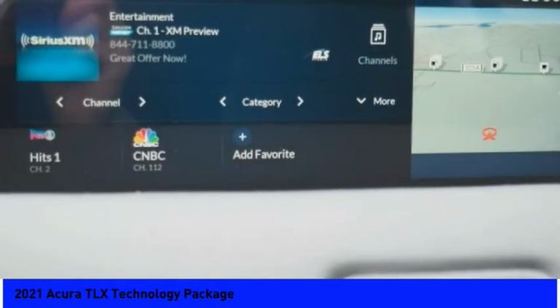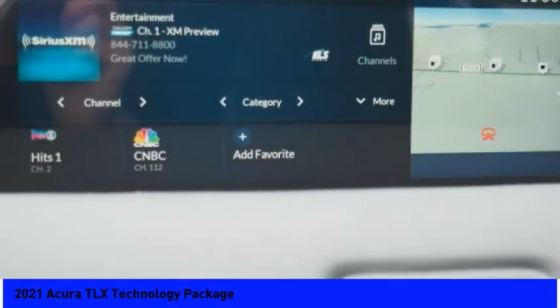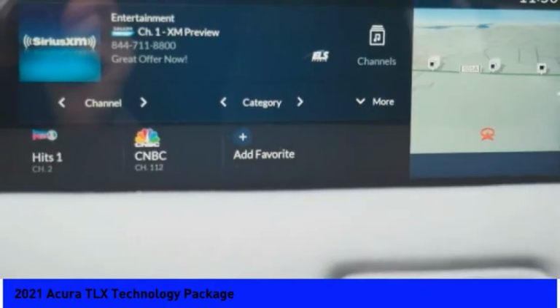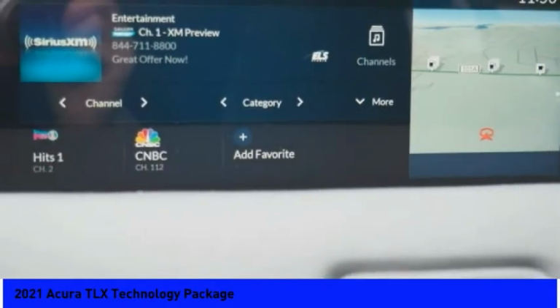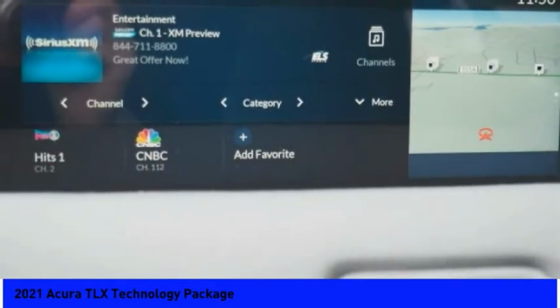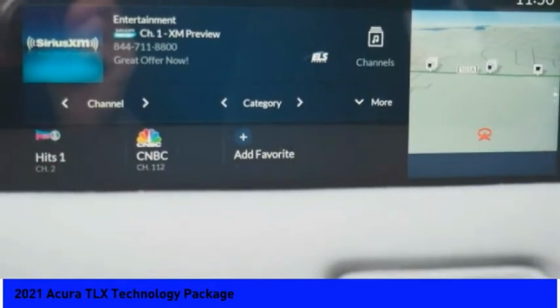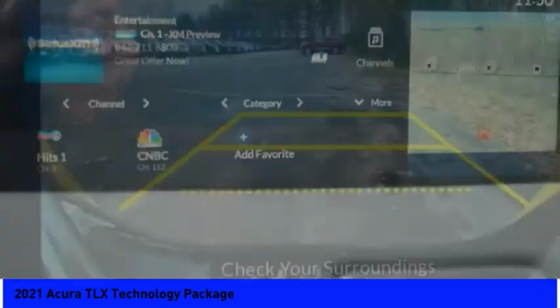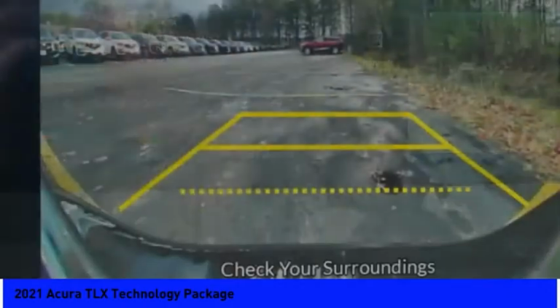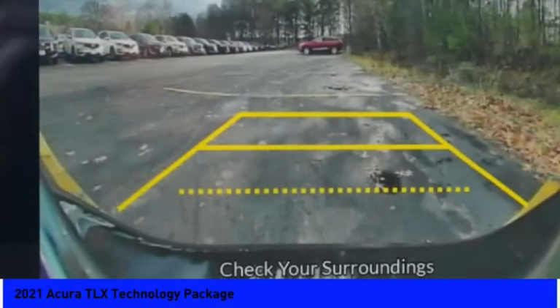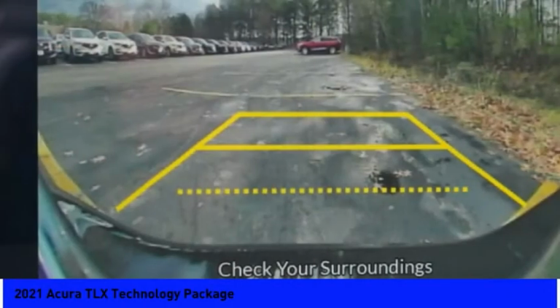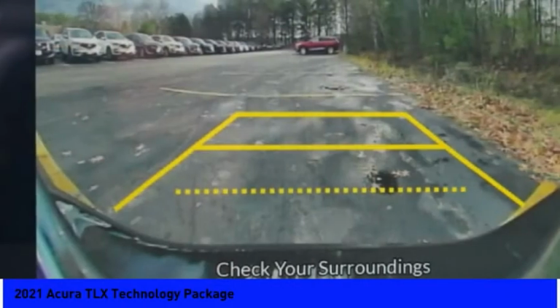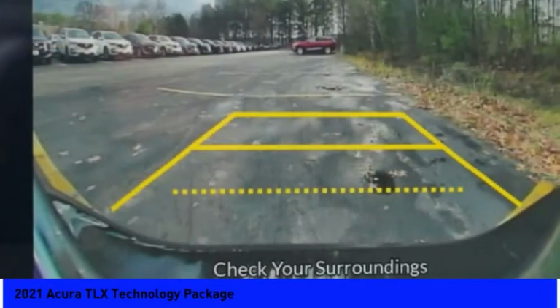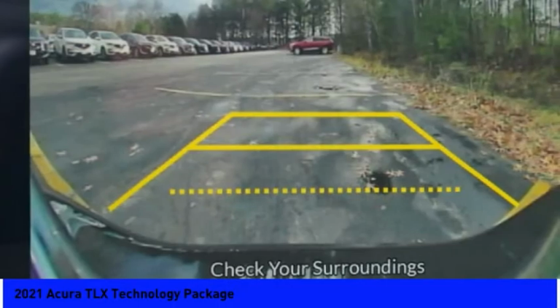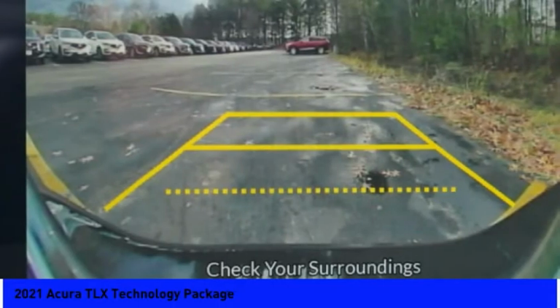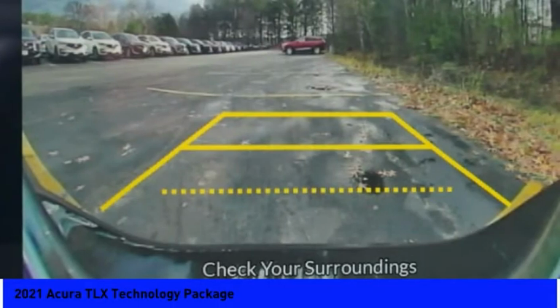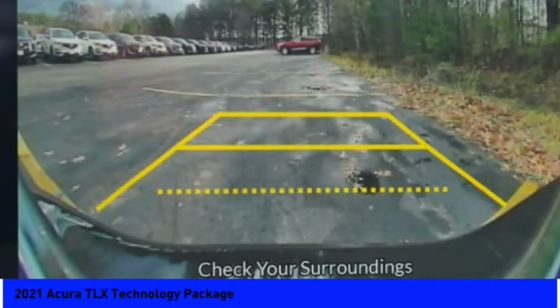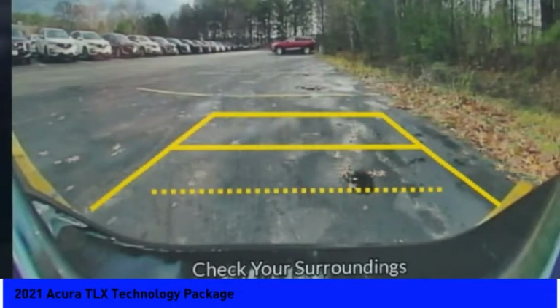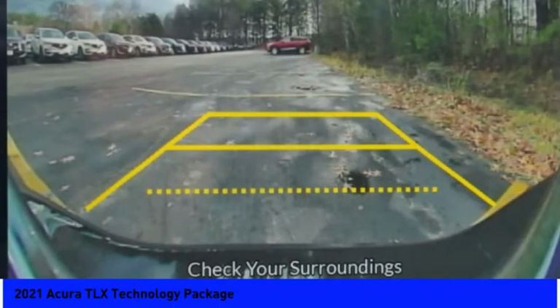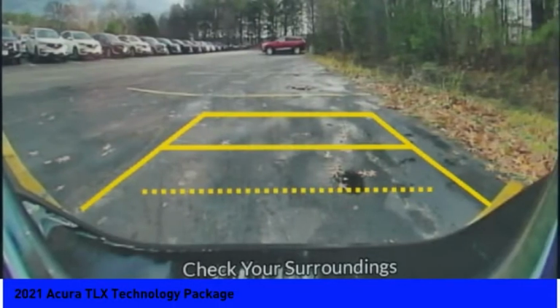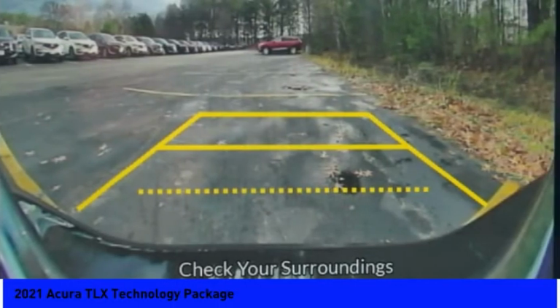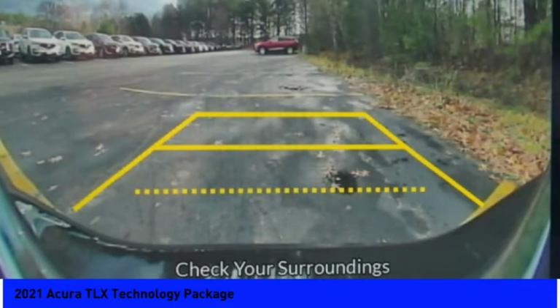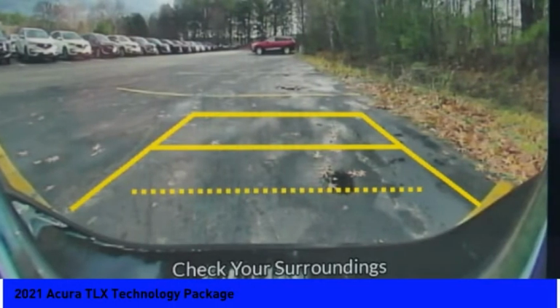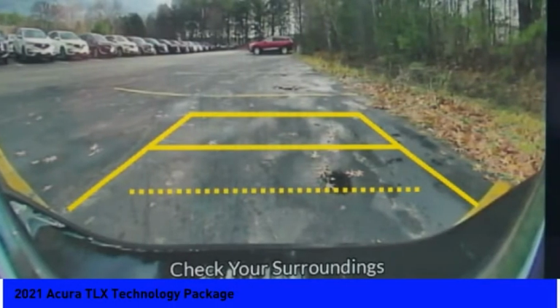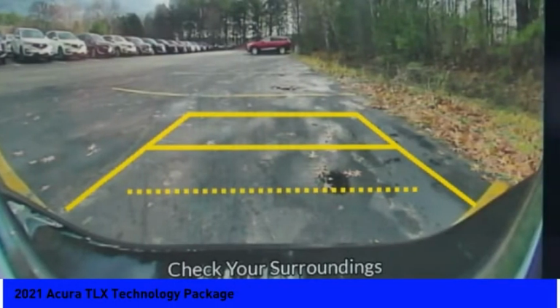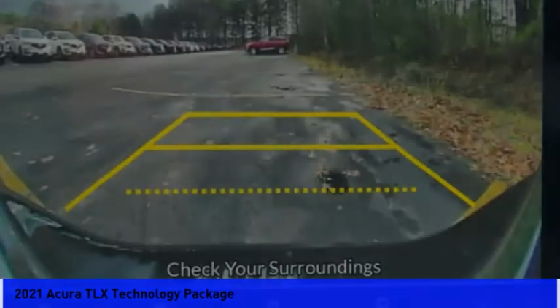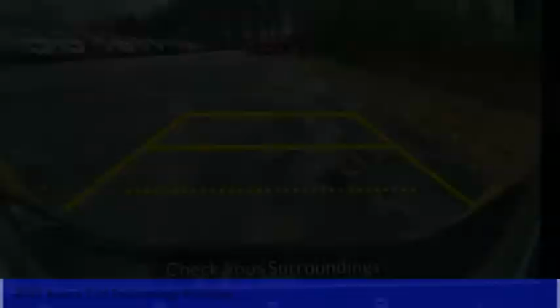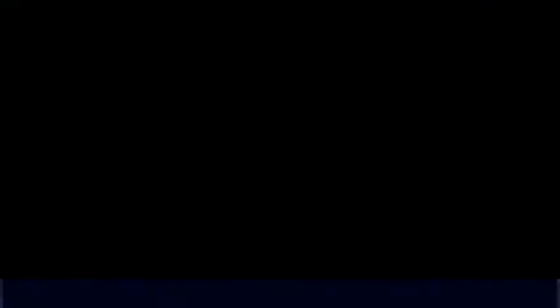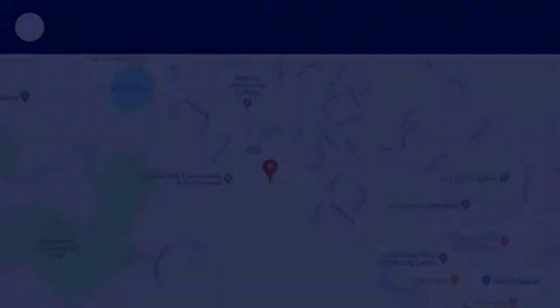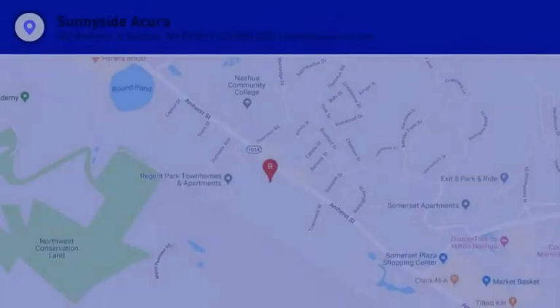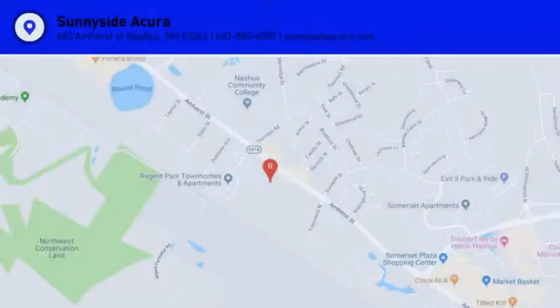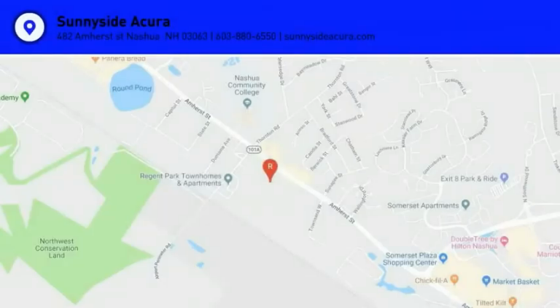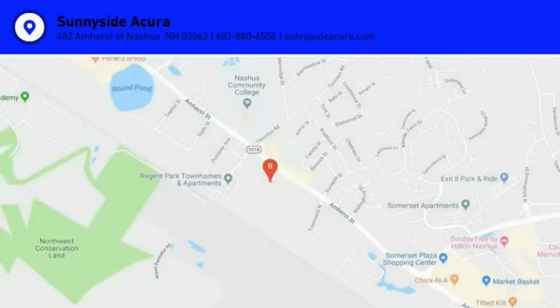Rear window defroster, navigation system, heated front seats. Come see the car for yourself.